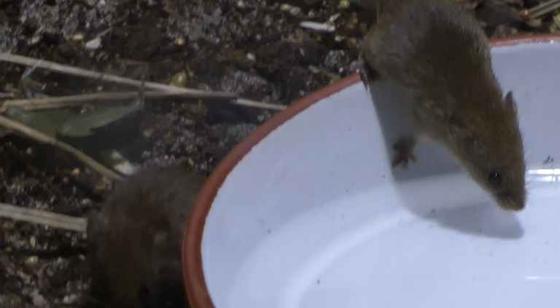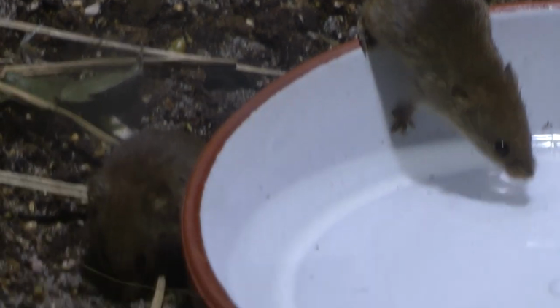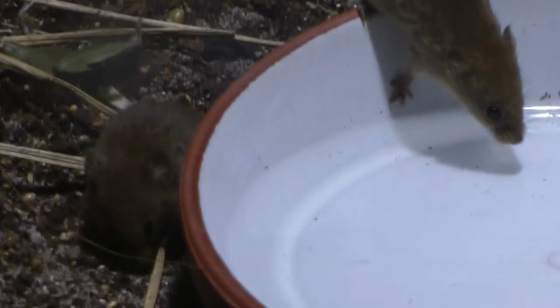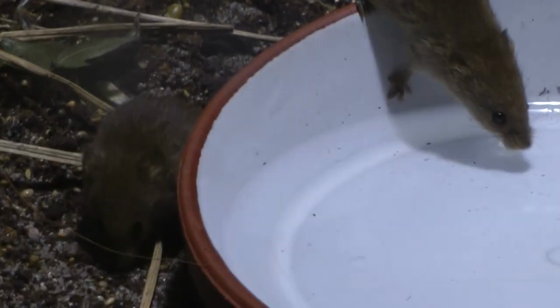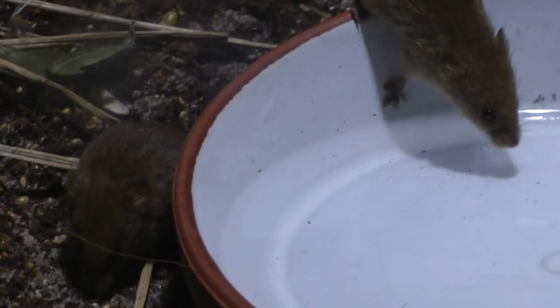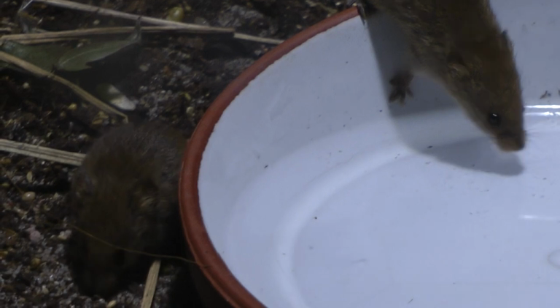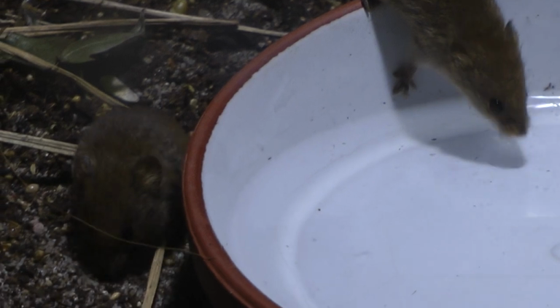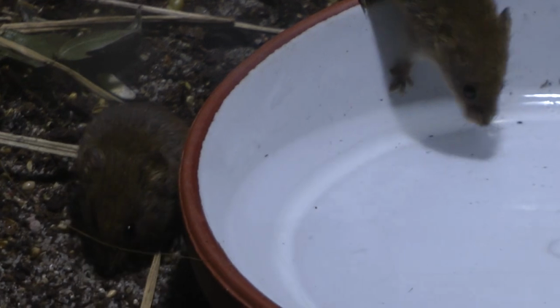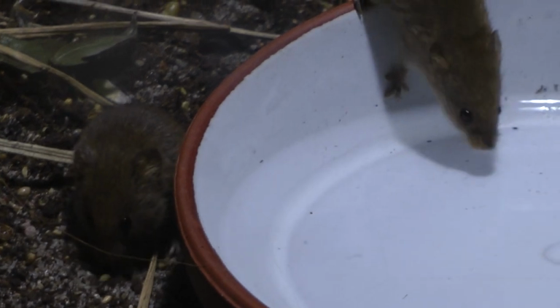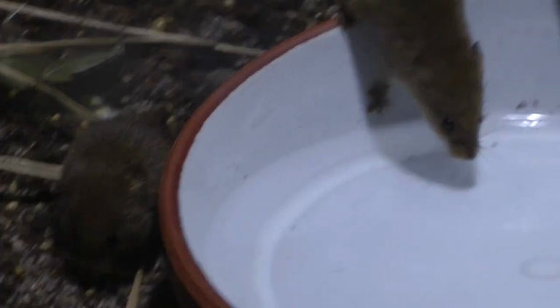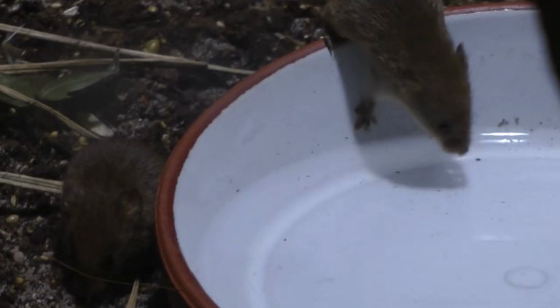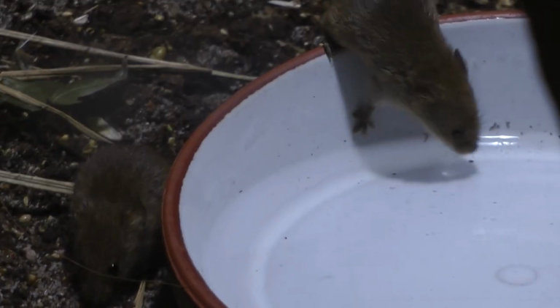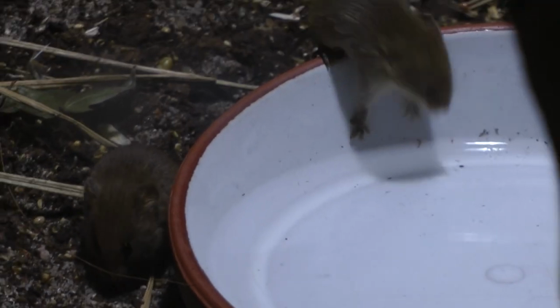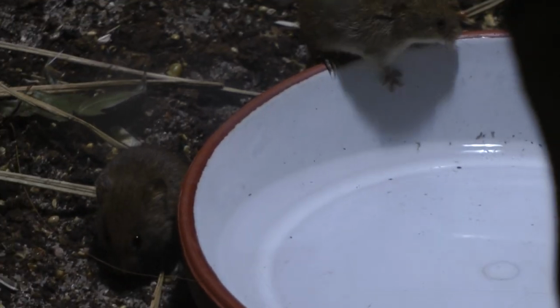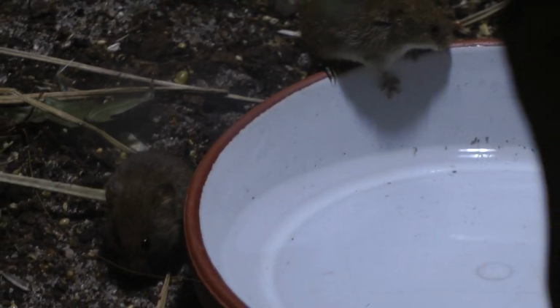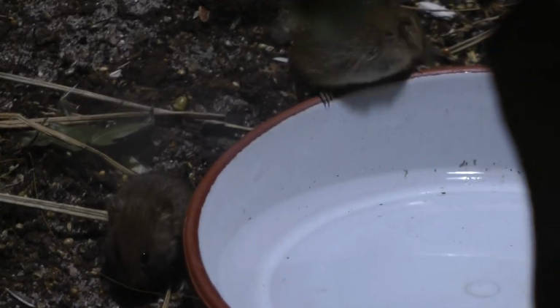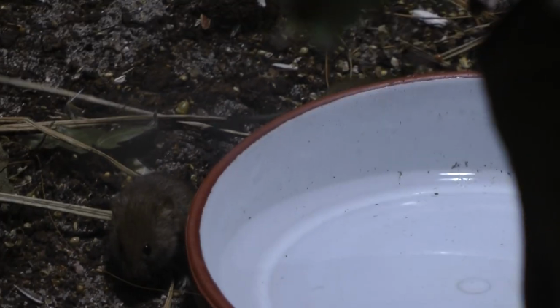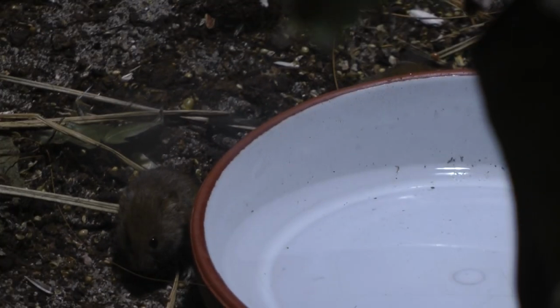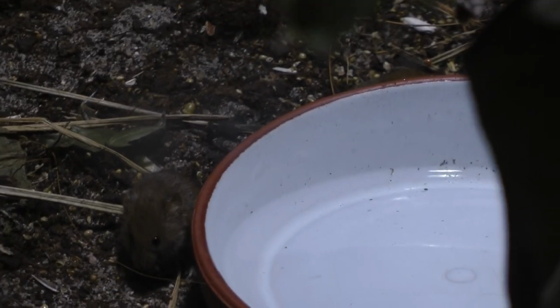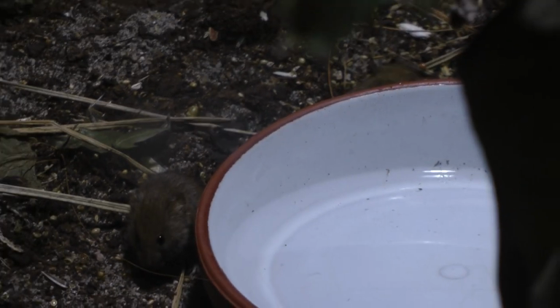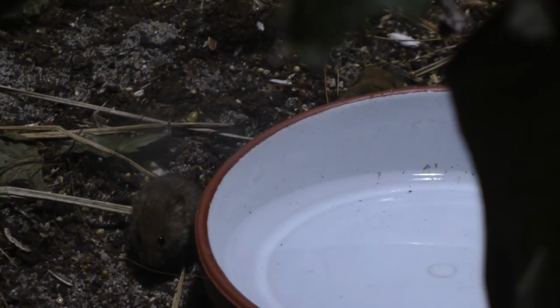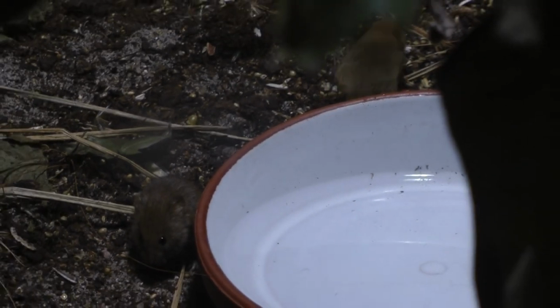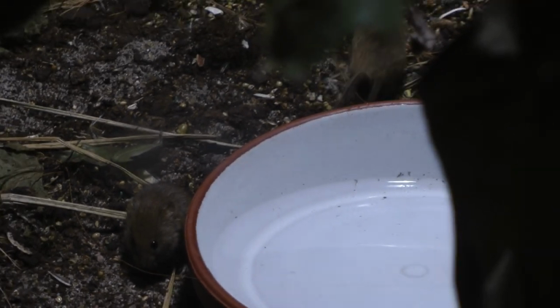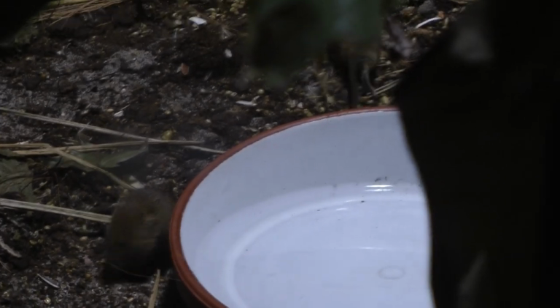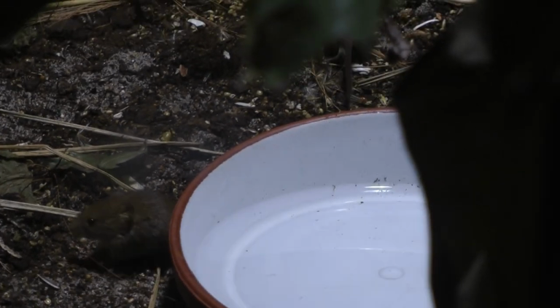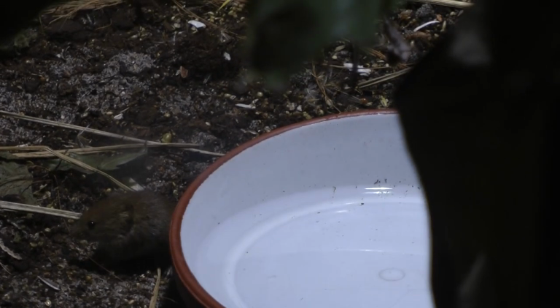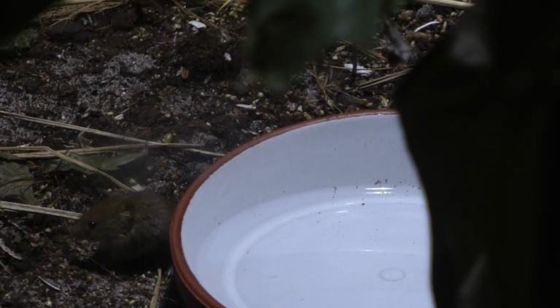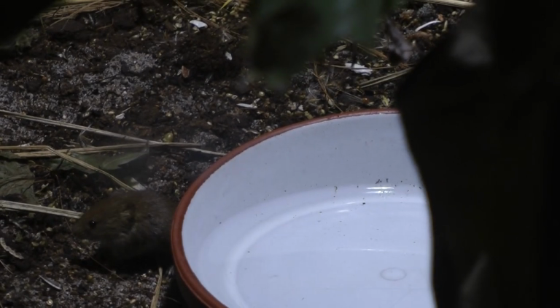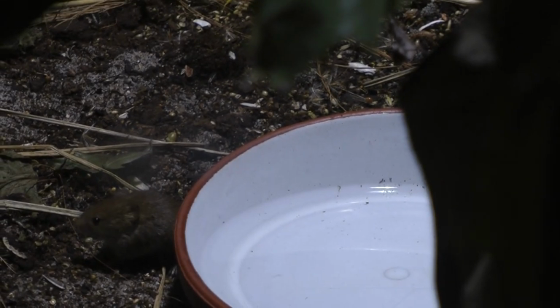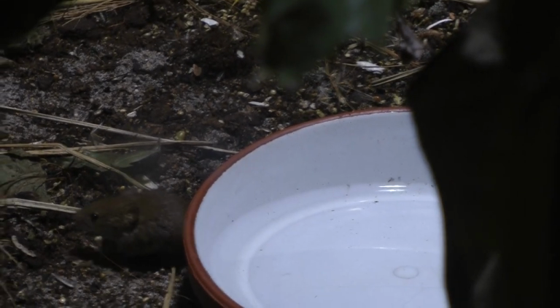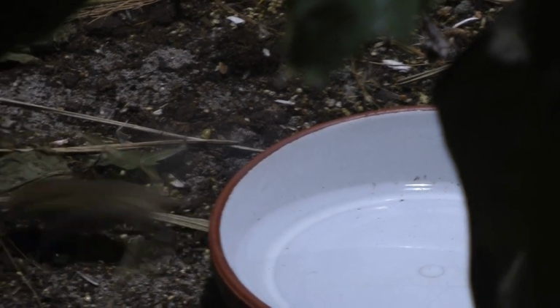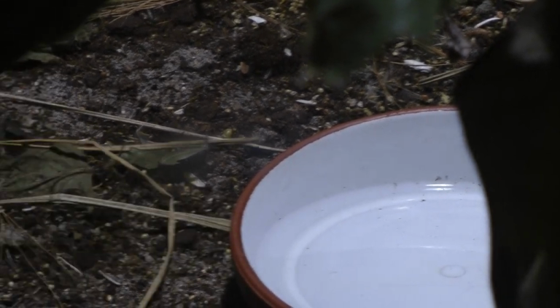And that's why the terrarium here is set up quite differently than you would for a normal house mouse.